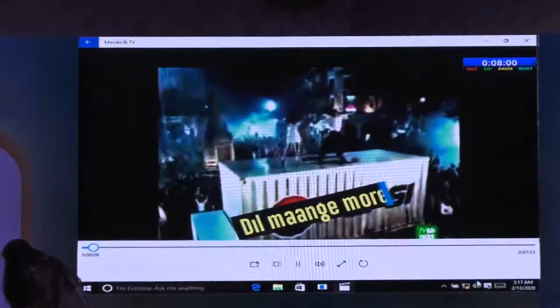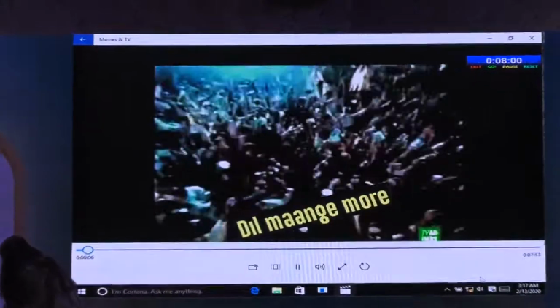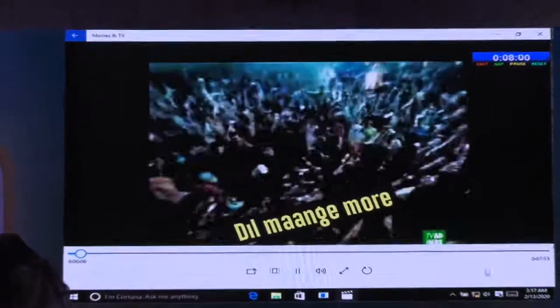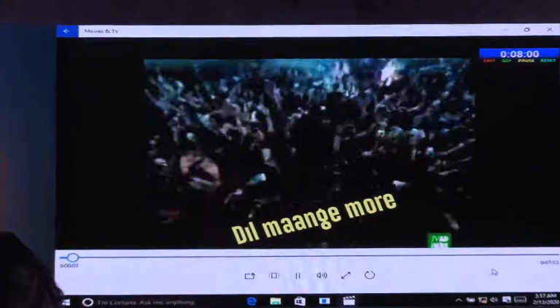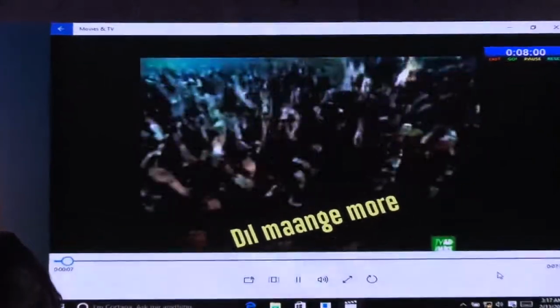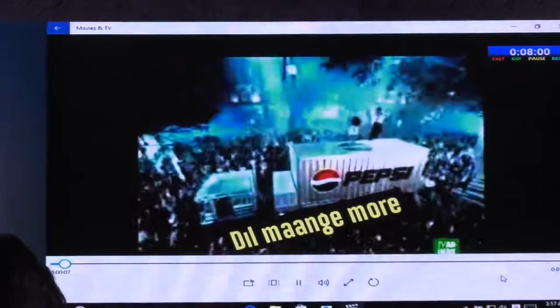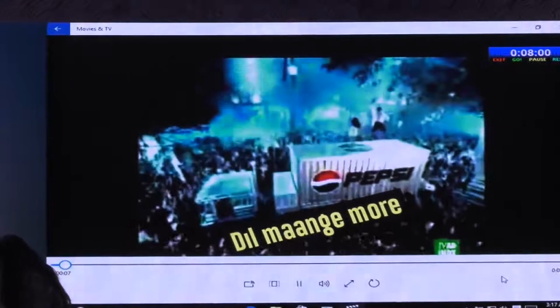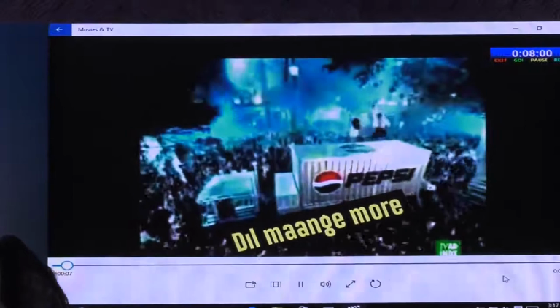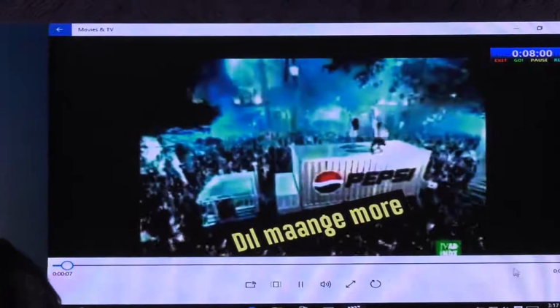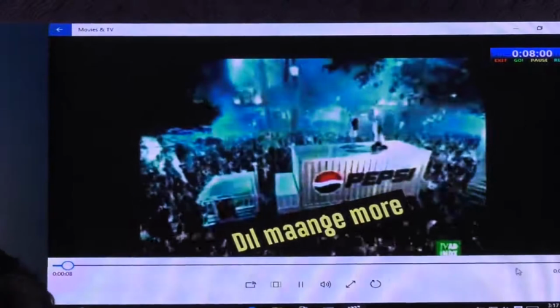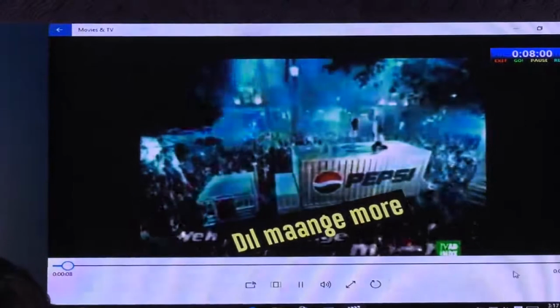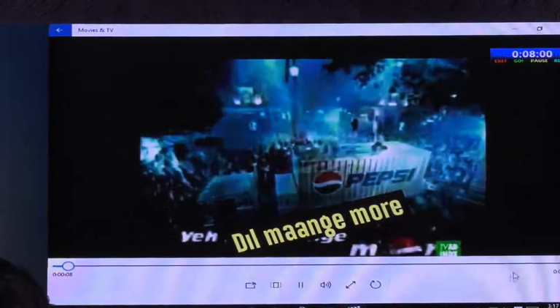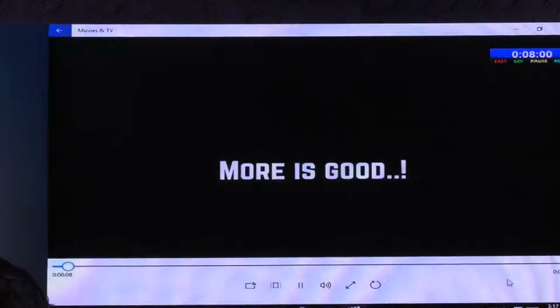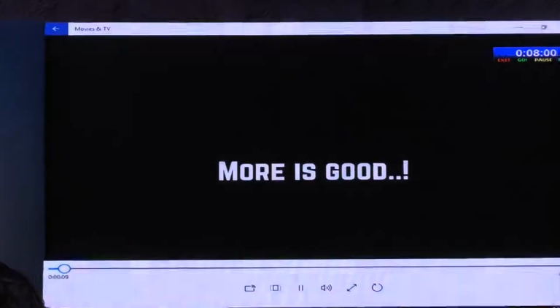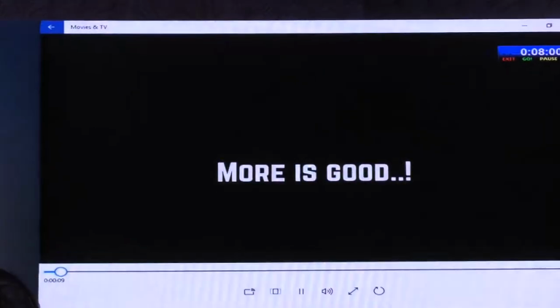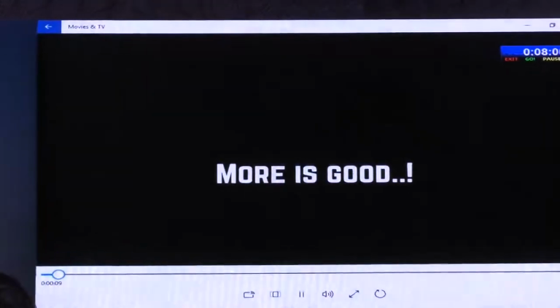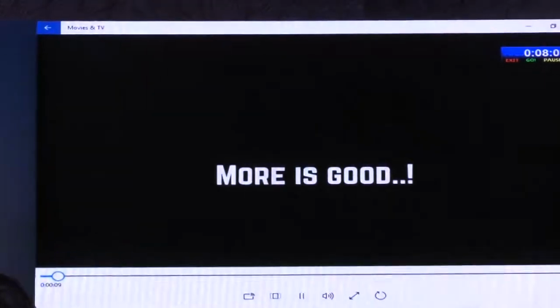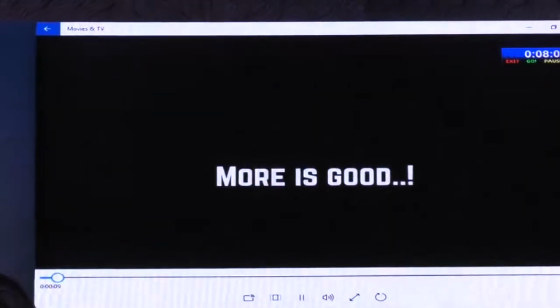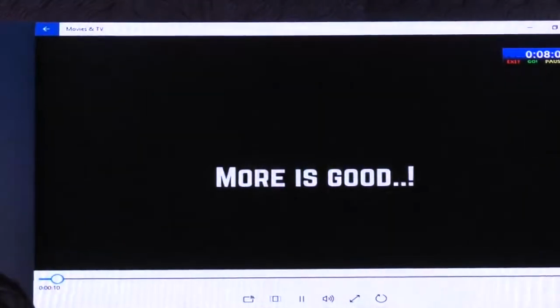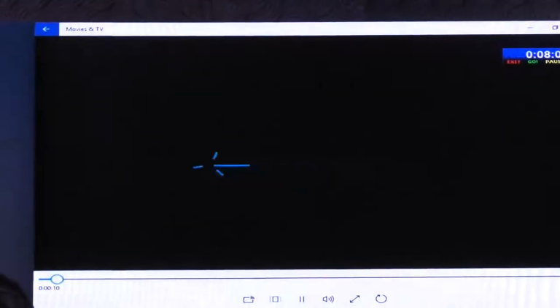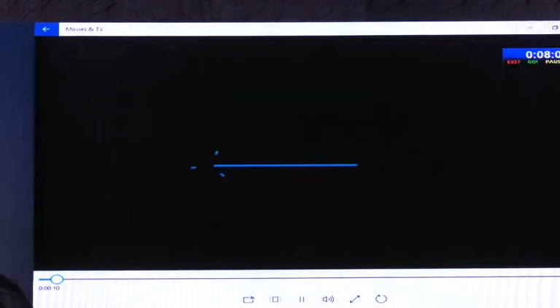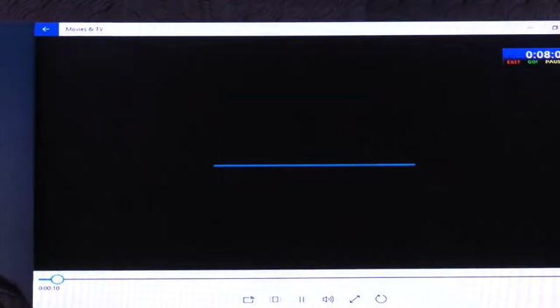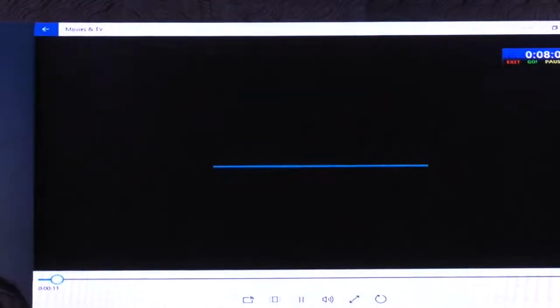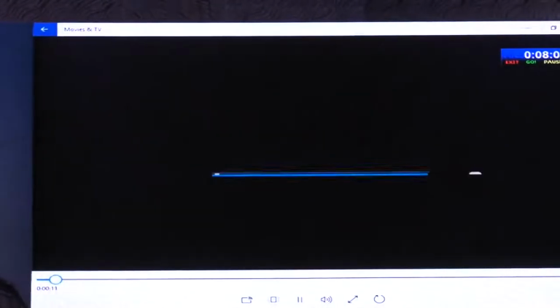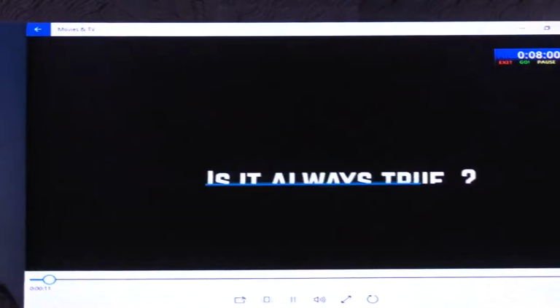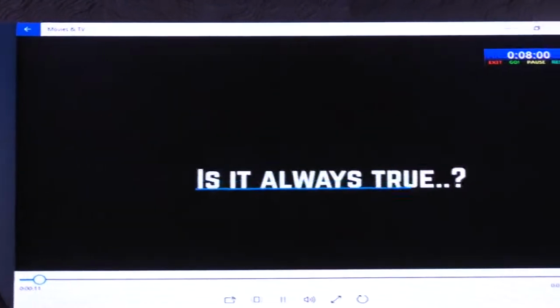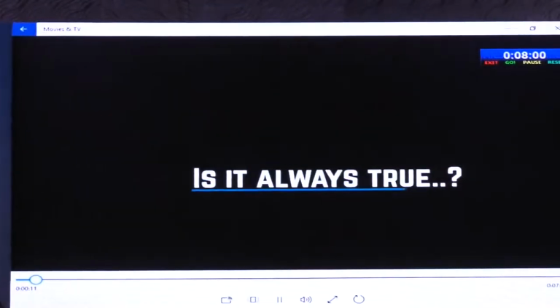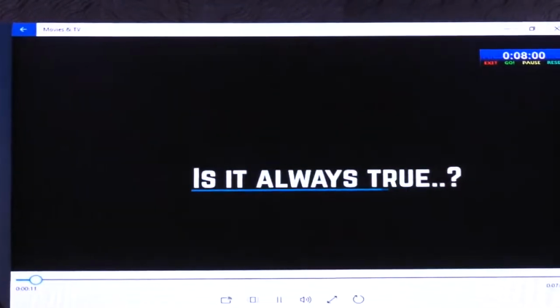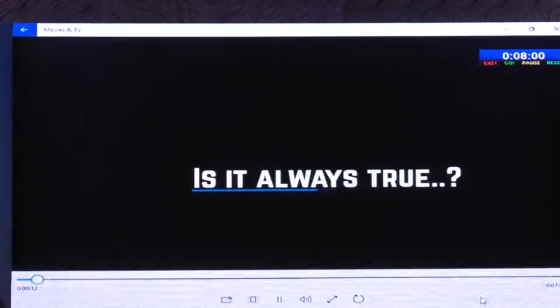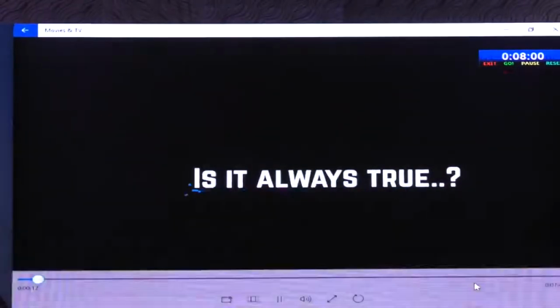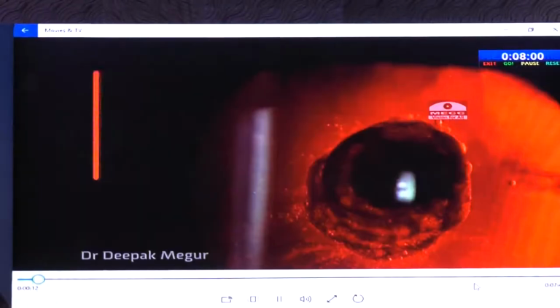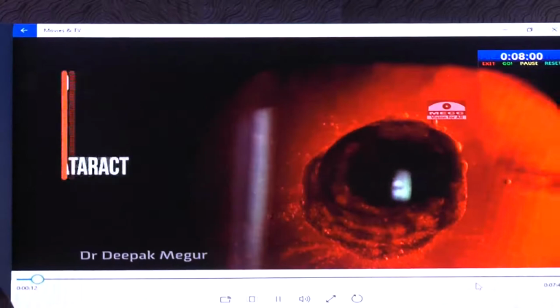The common perception is that more is always good. Is it always true? Let's find out.